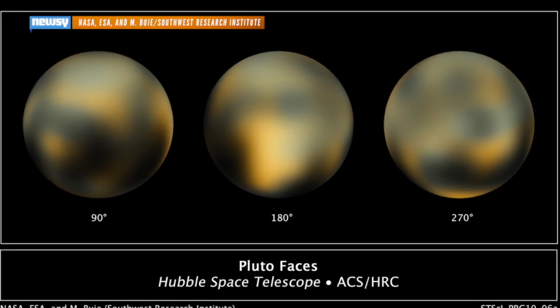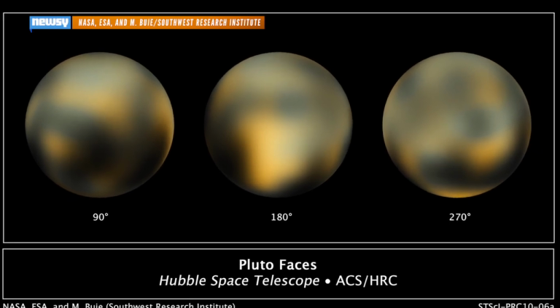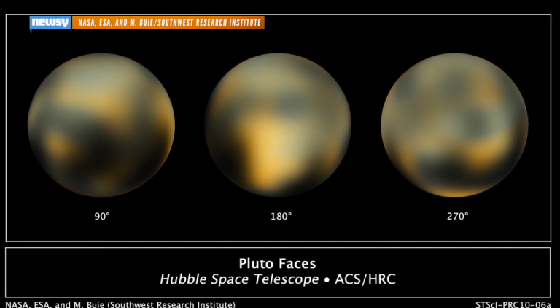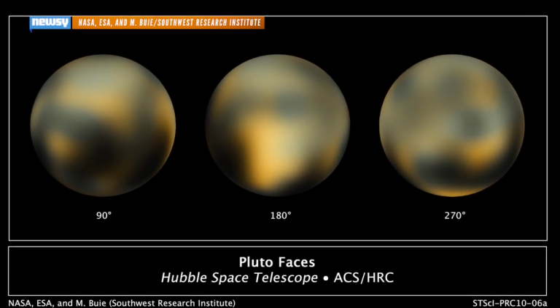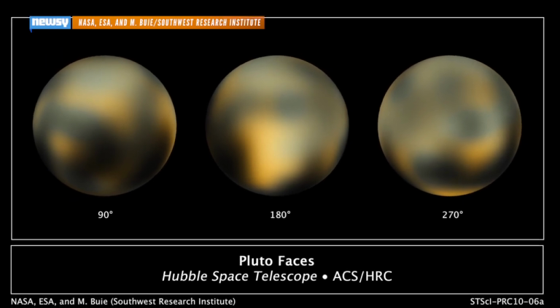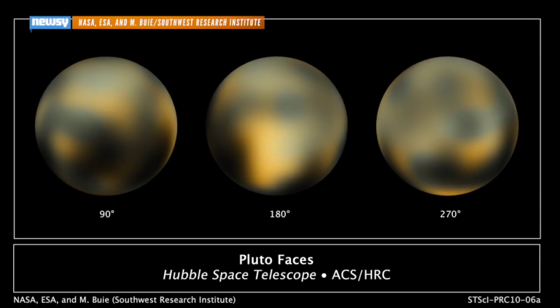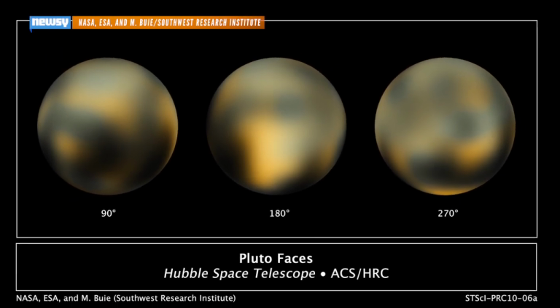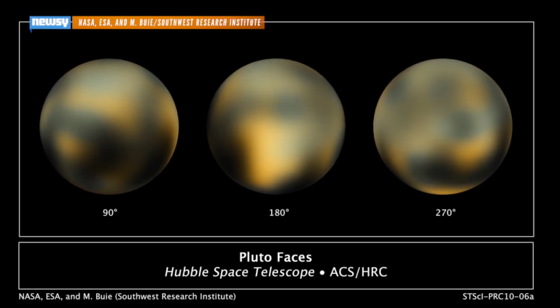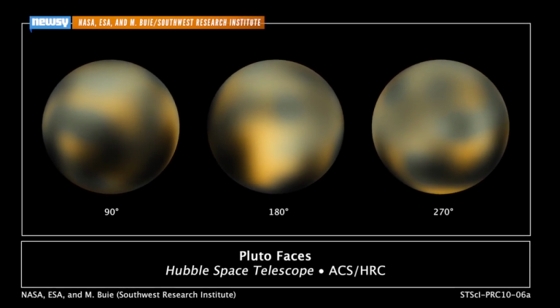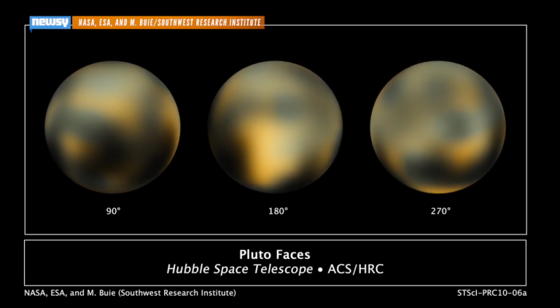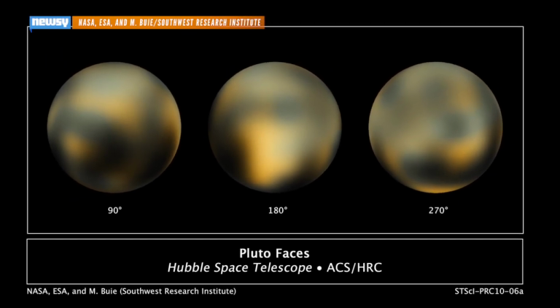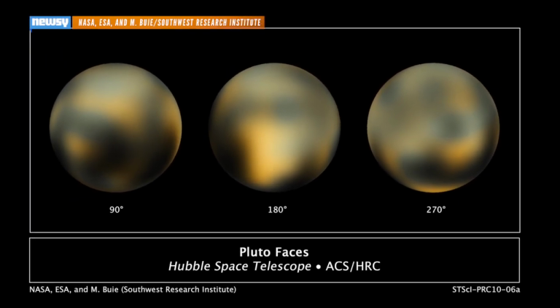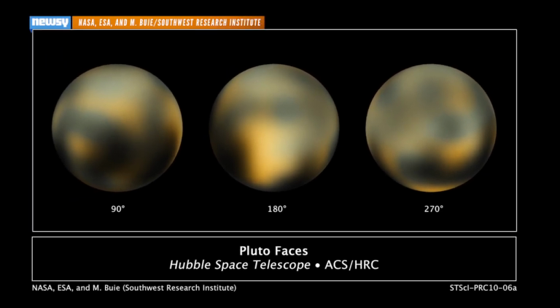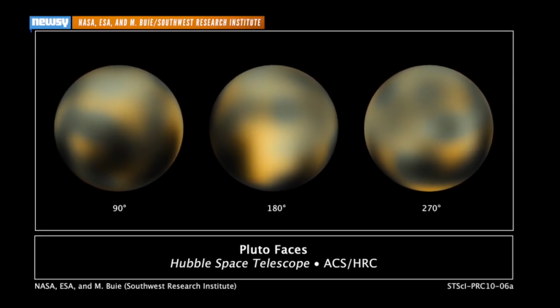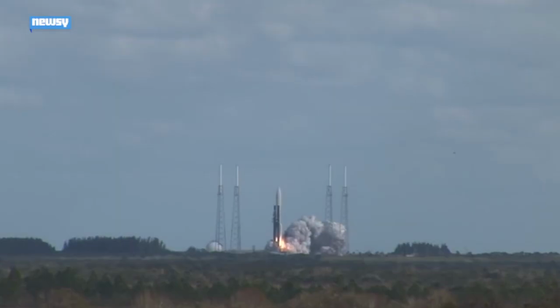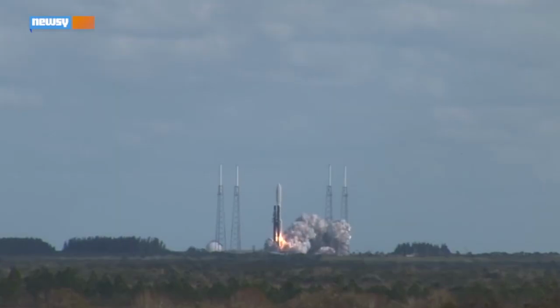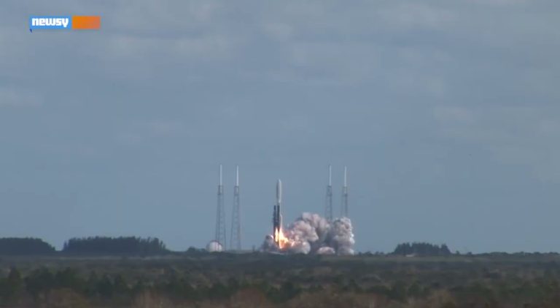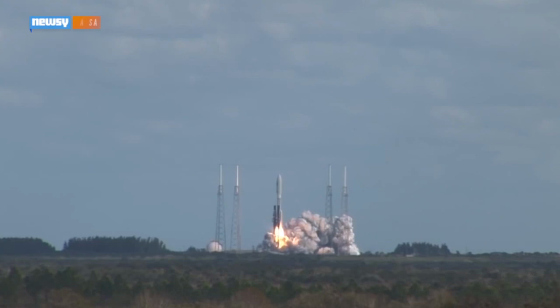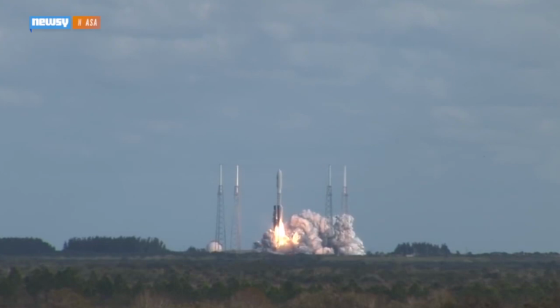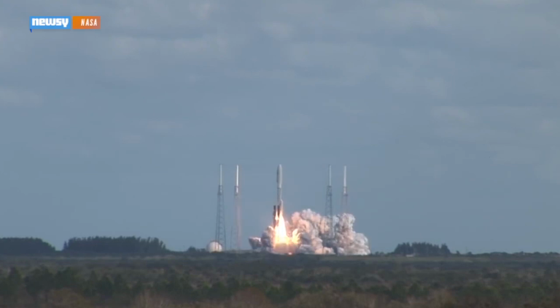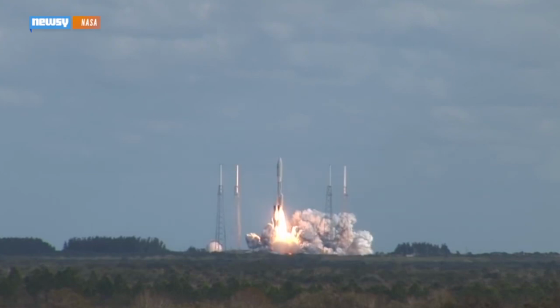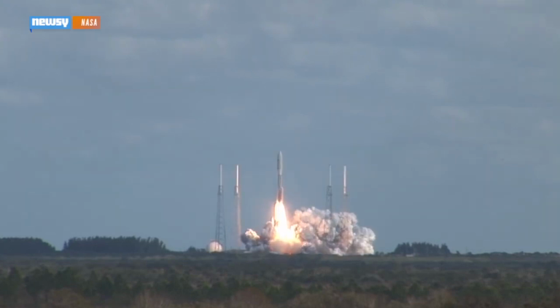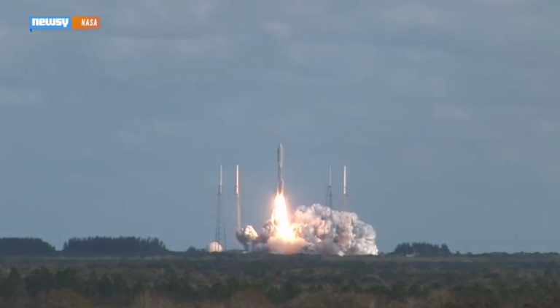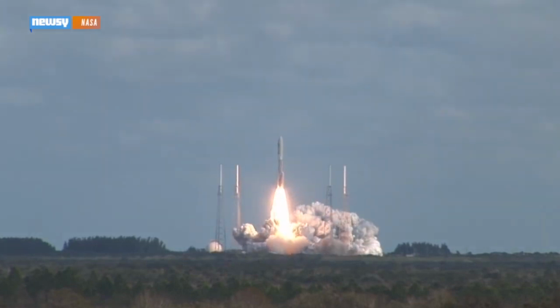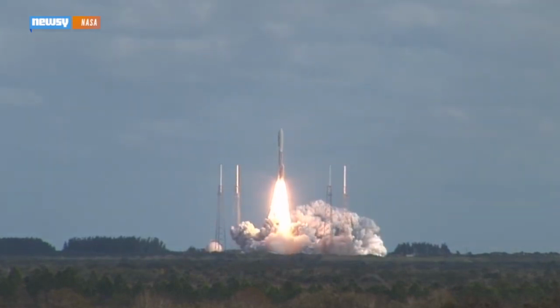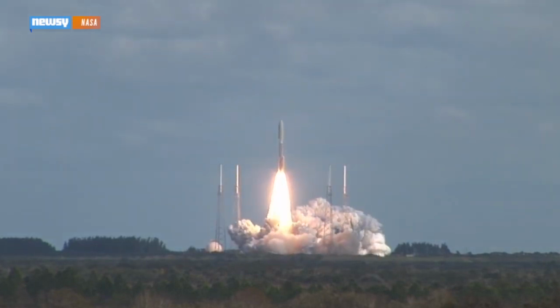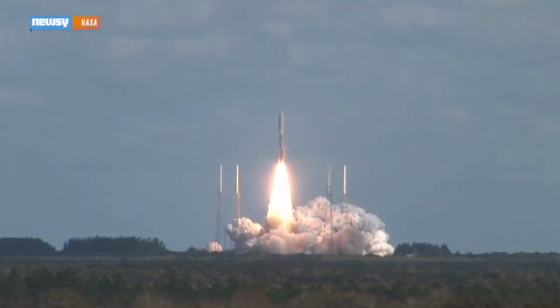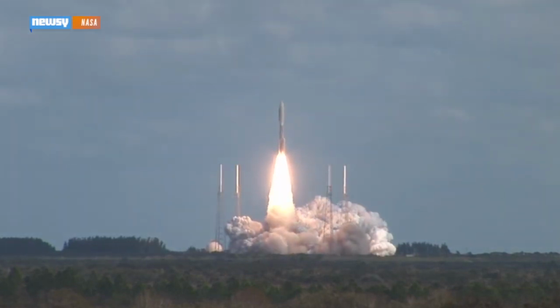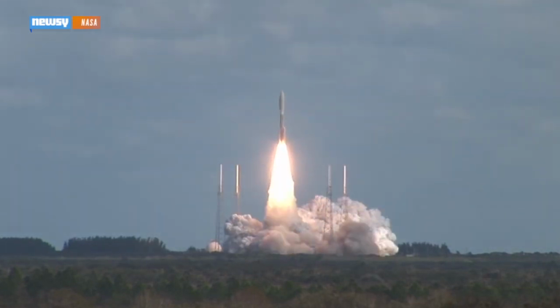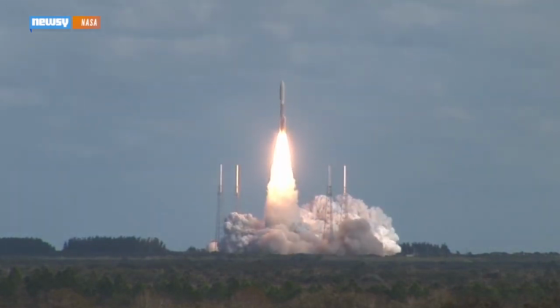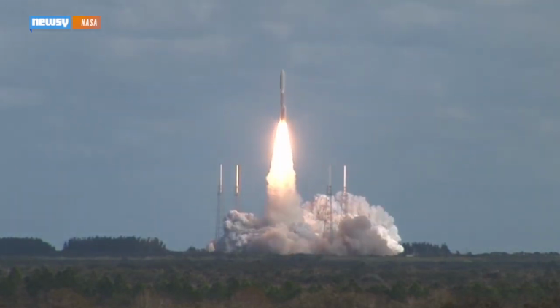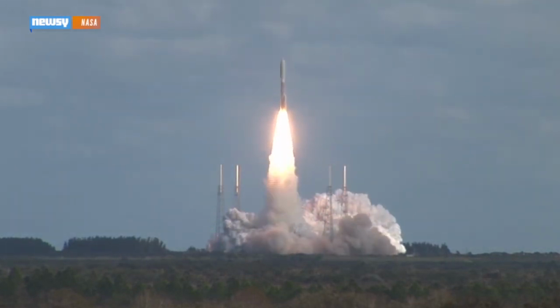Our best orbital telescopes can't get clearer pictures. For that, we have to get cameras closer.